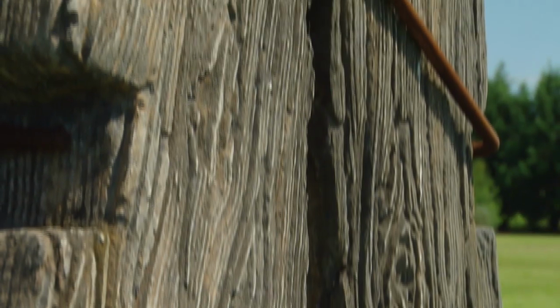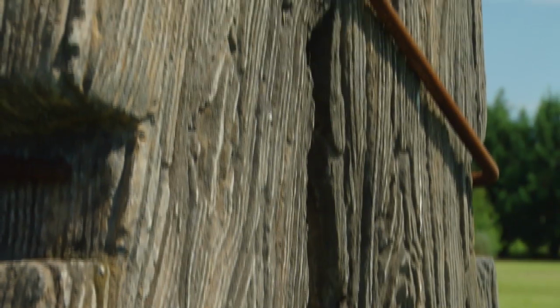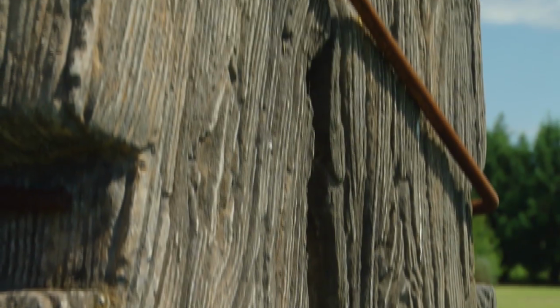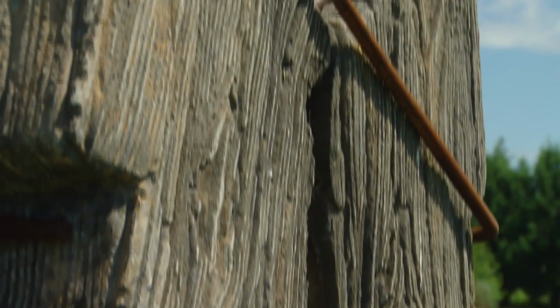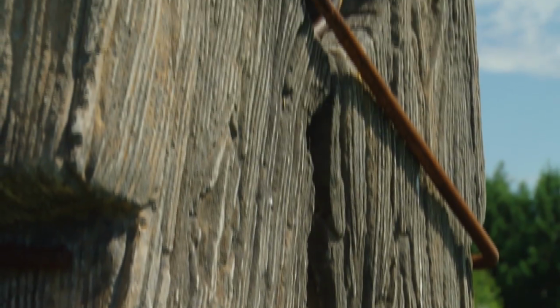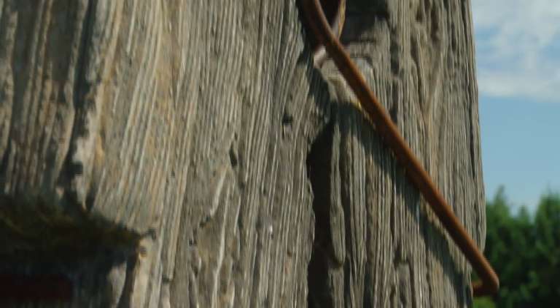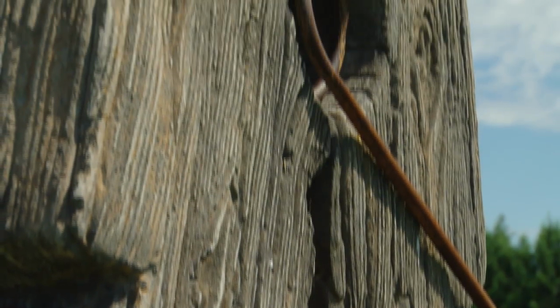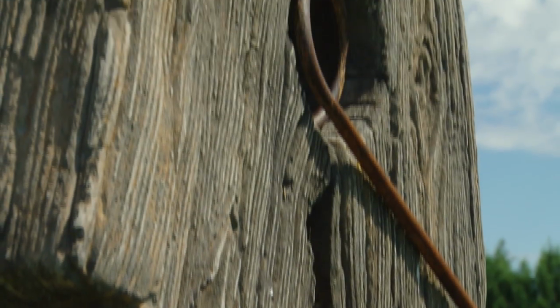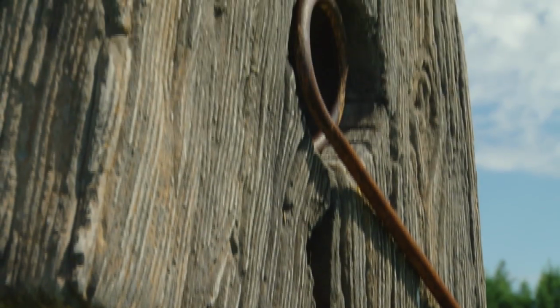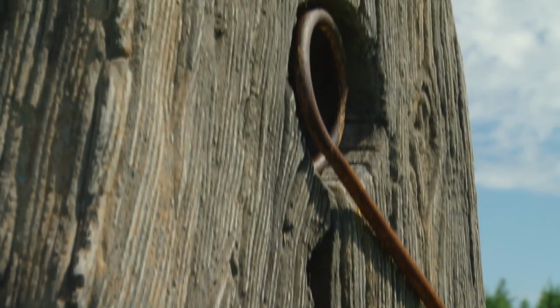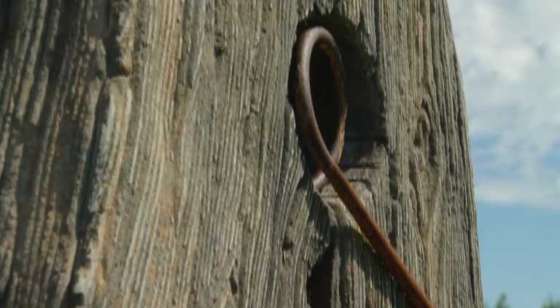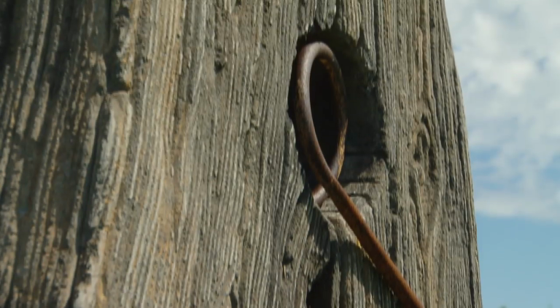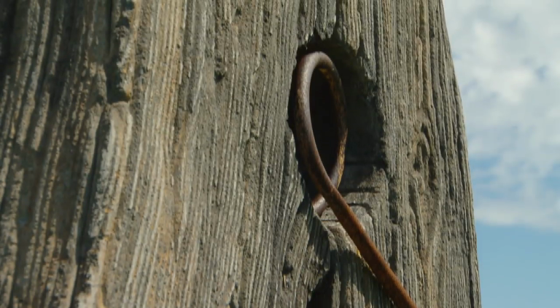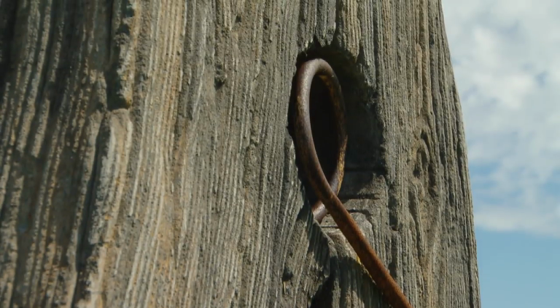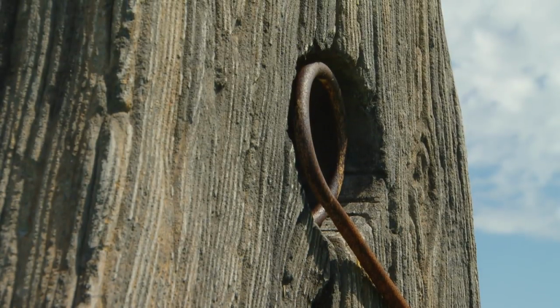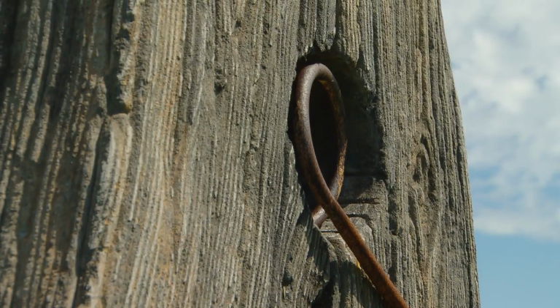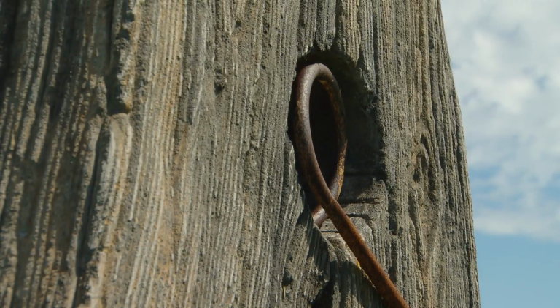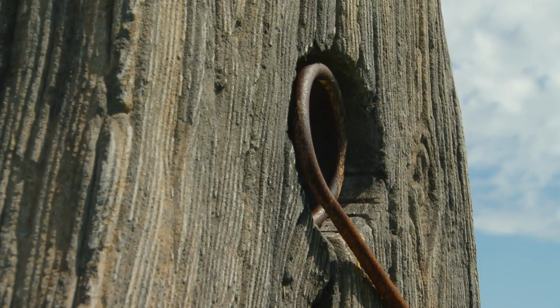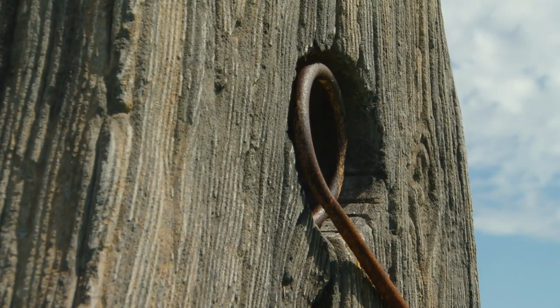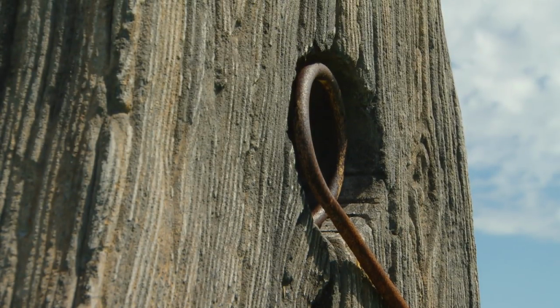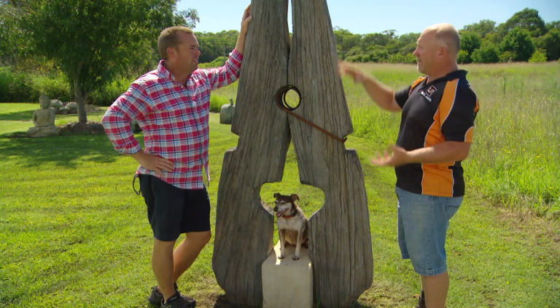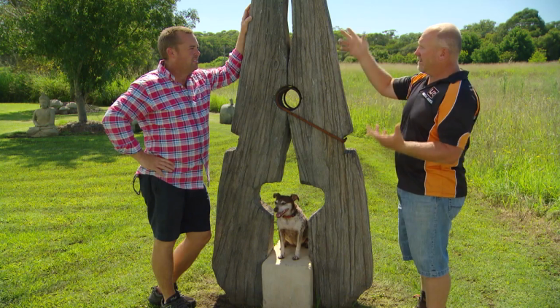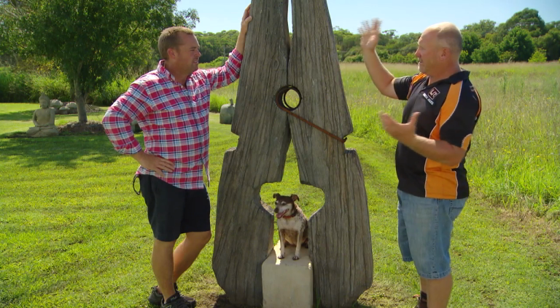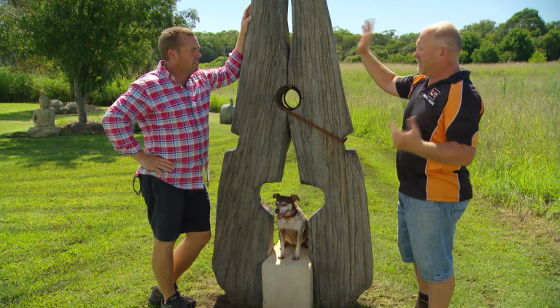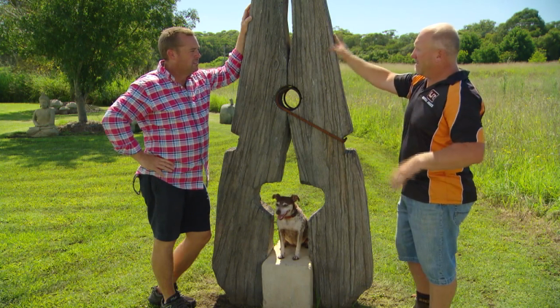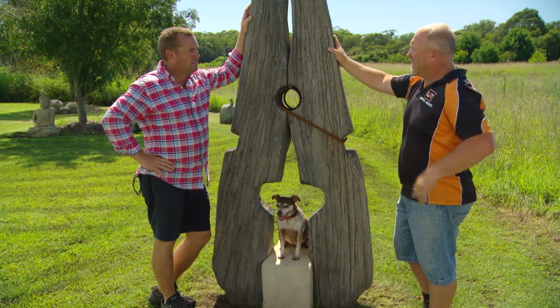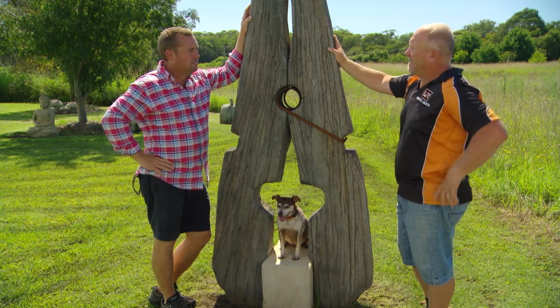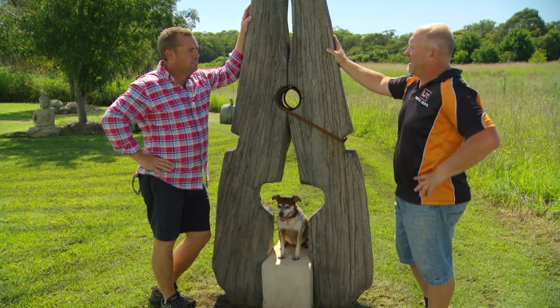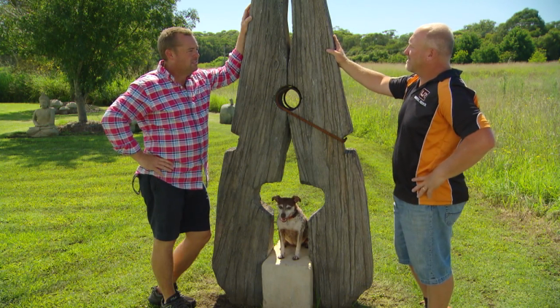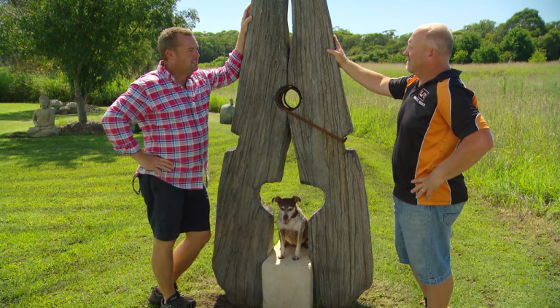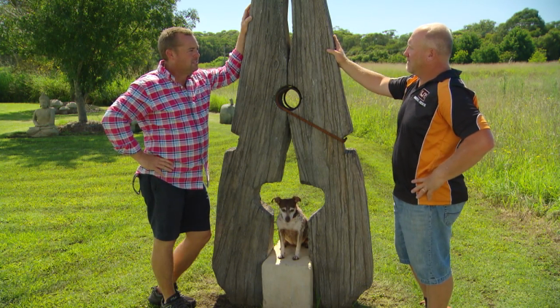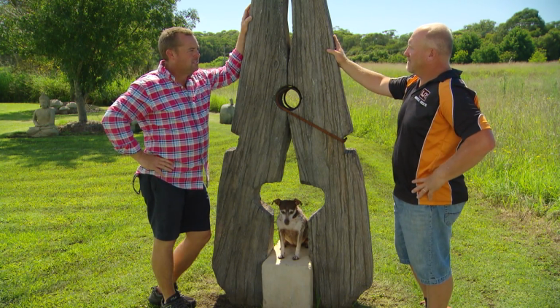Exactly. In the right conditions, the right spot, it'll grow moss and lichen on it, and yeah, it adds to the realism.